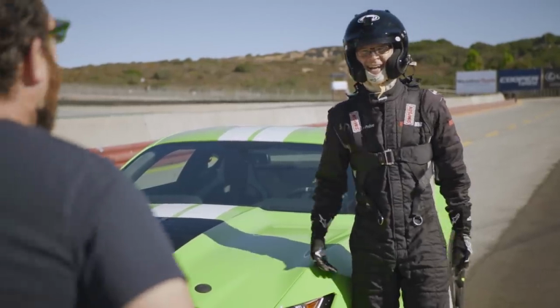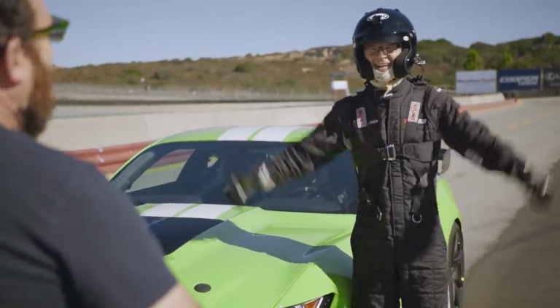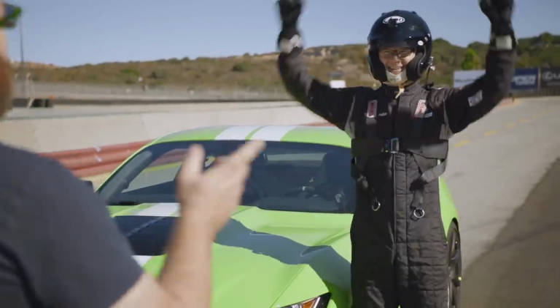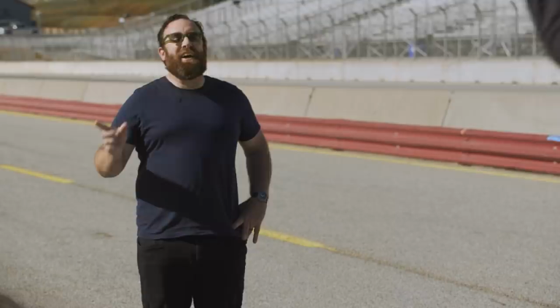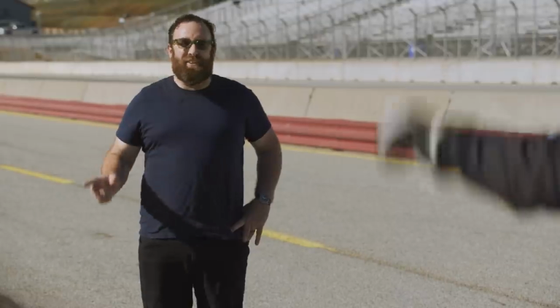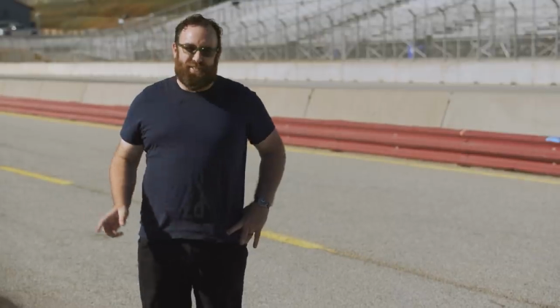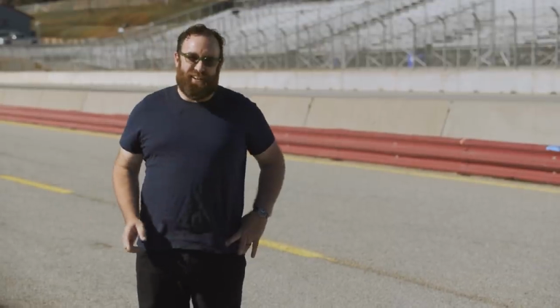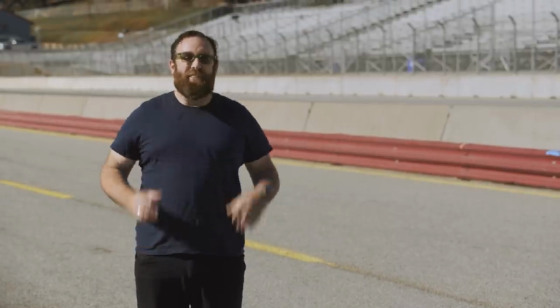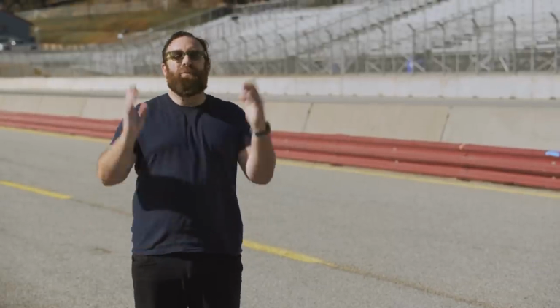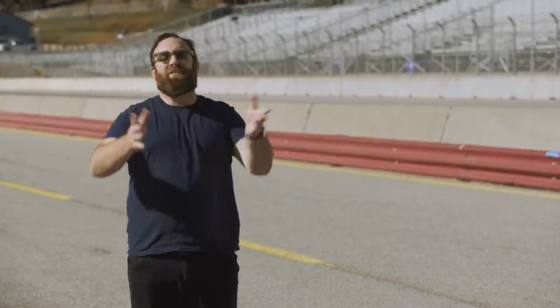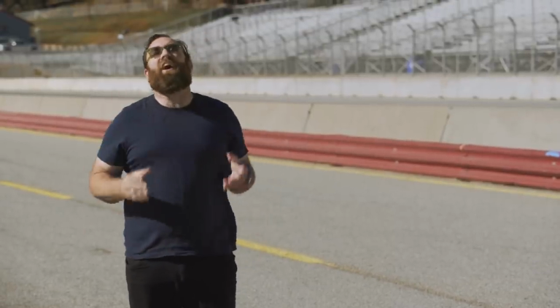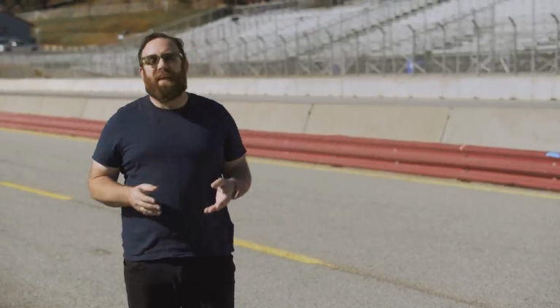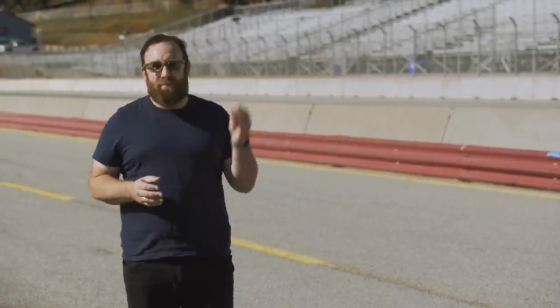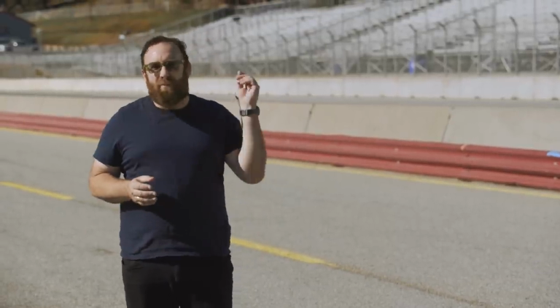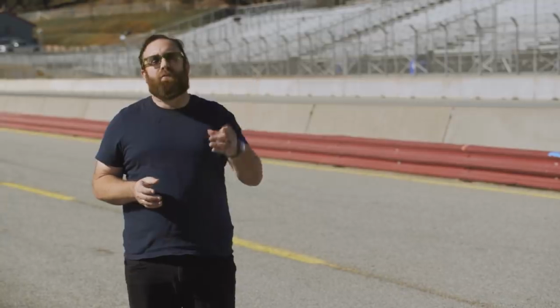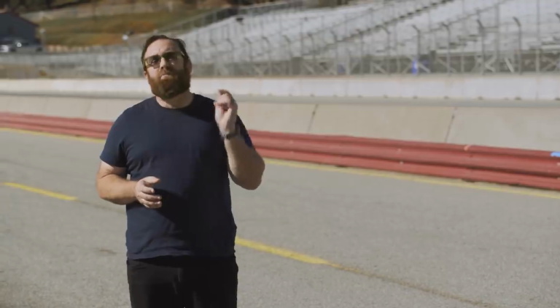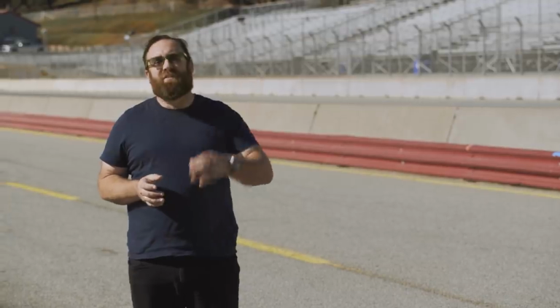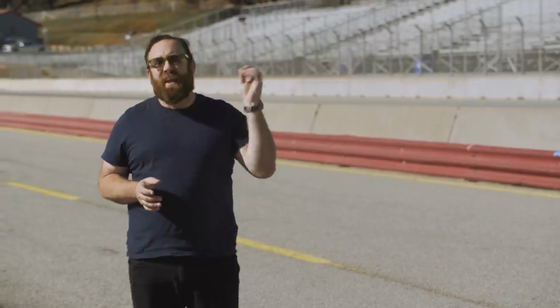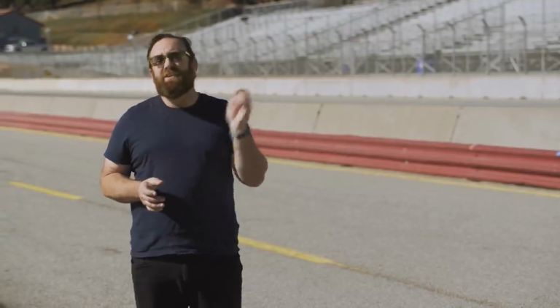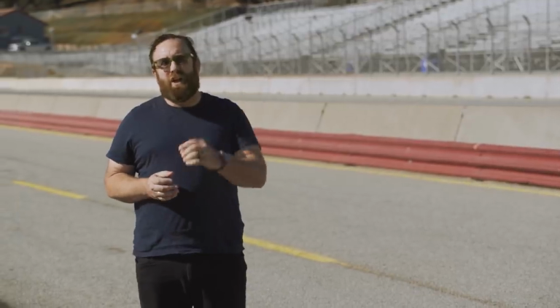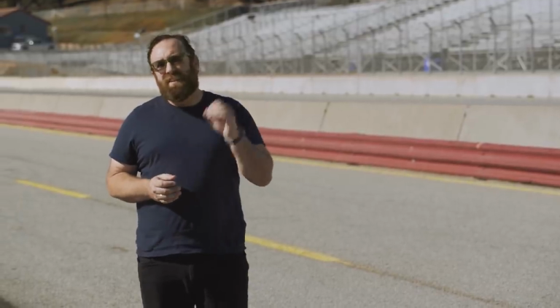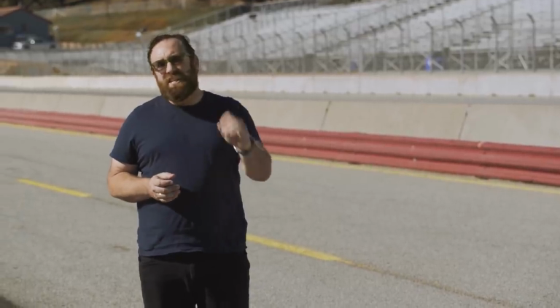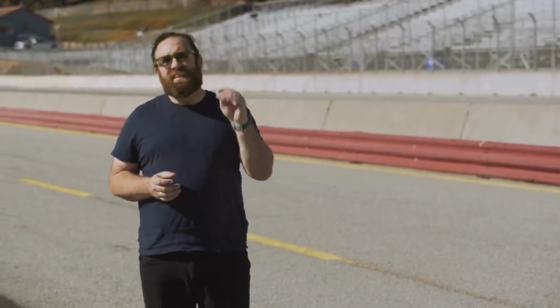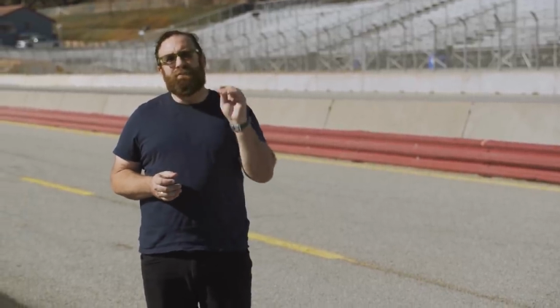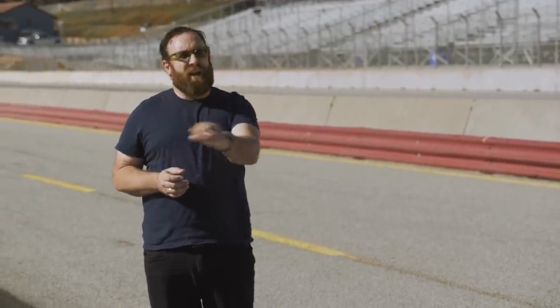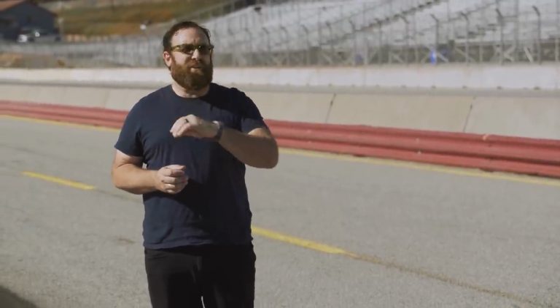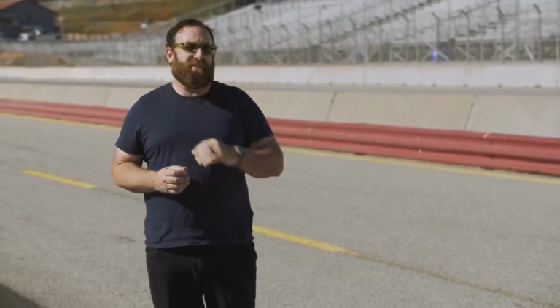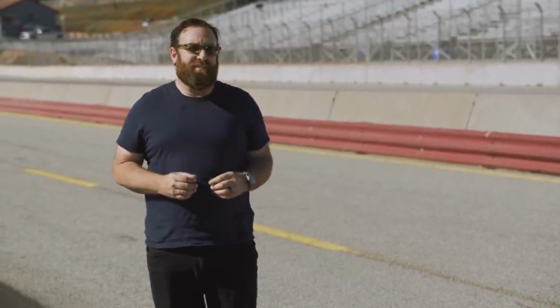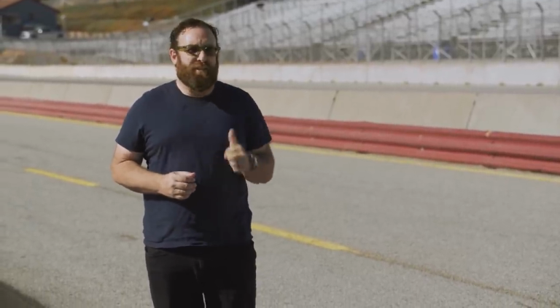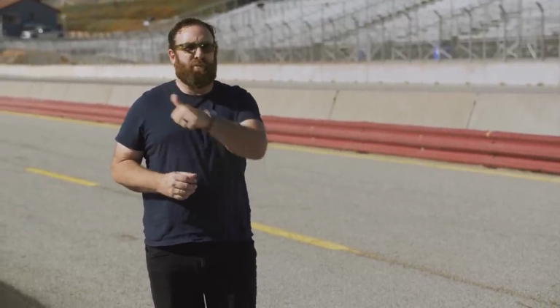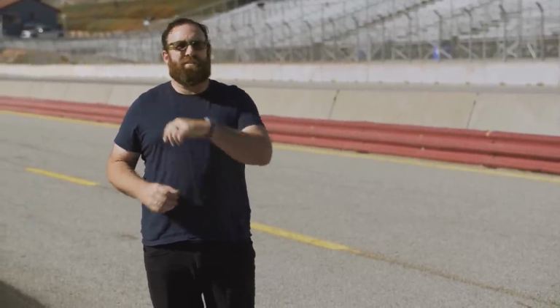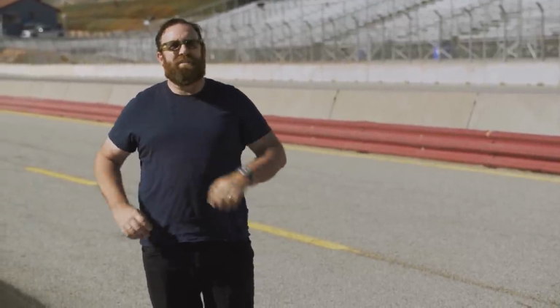And on that note, that was the hot lap for the Ford Mustang Shelby GT500. Thanks for watching.